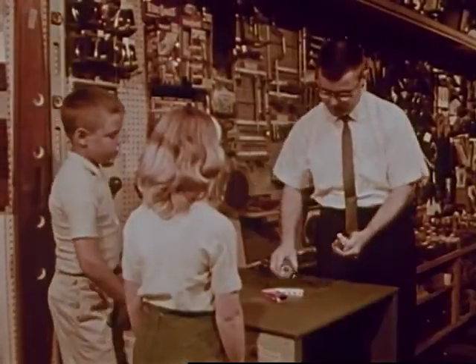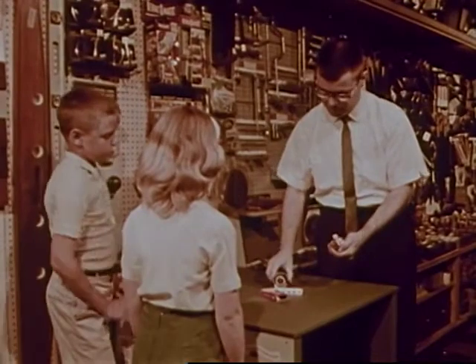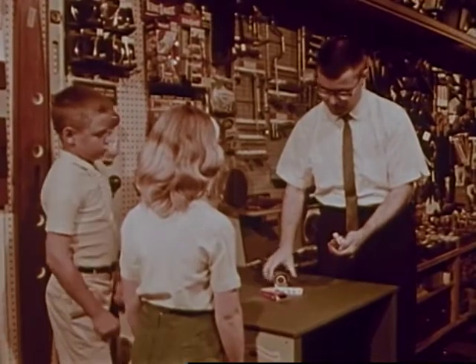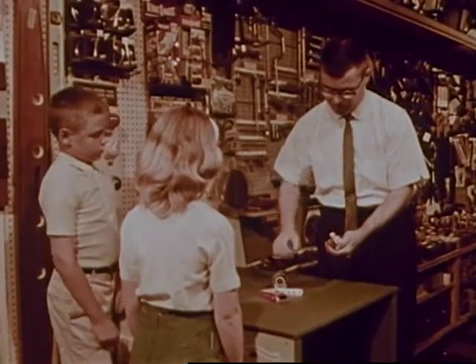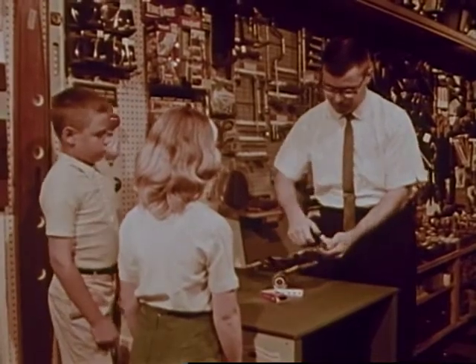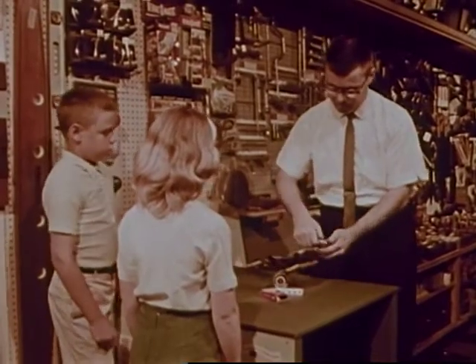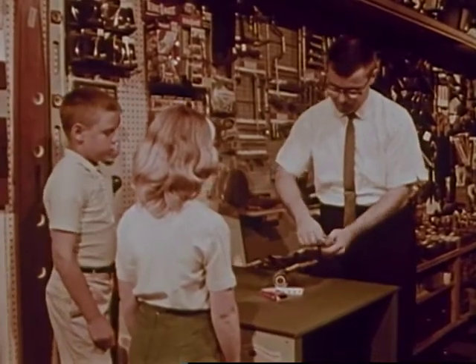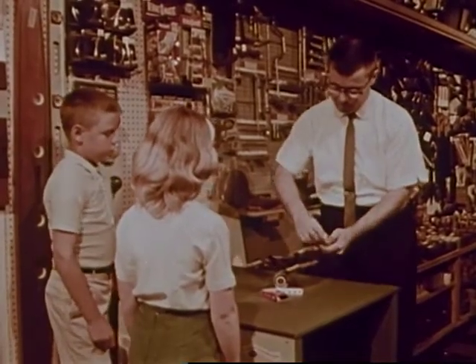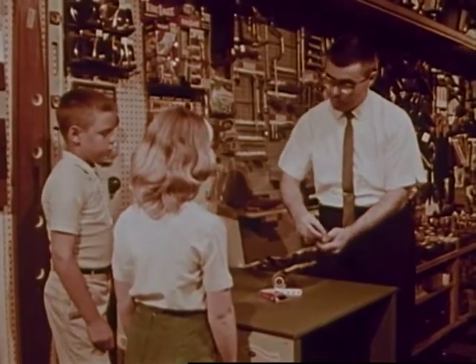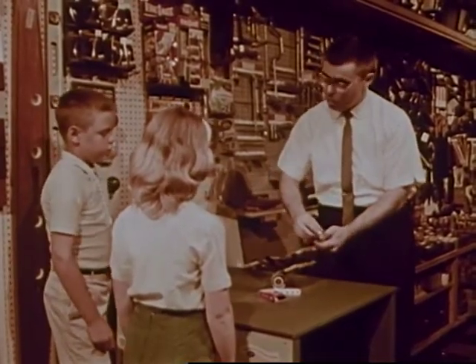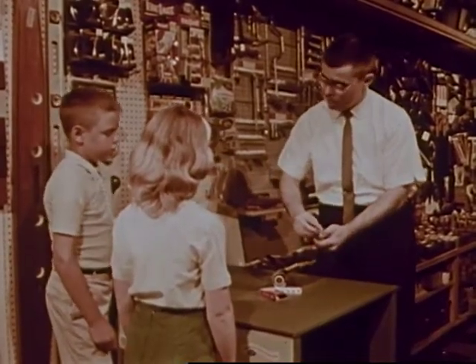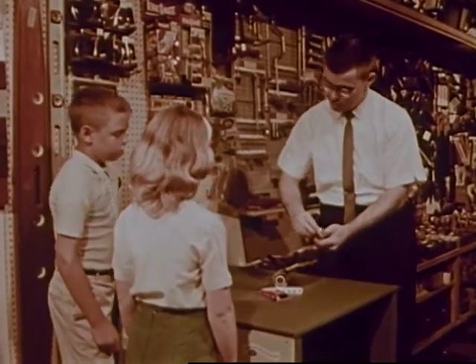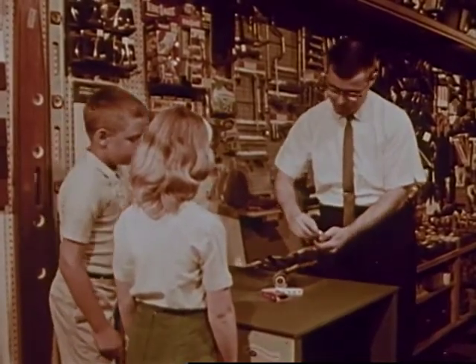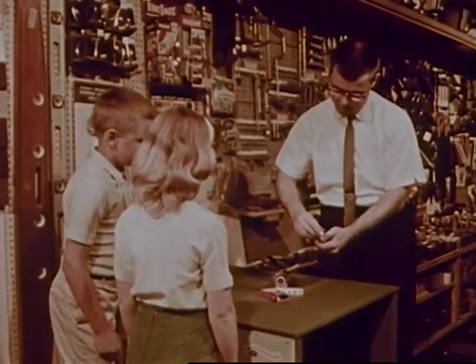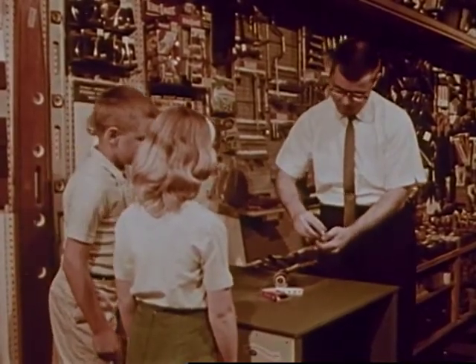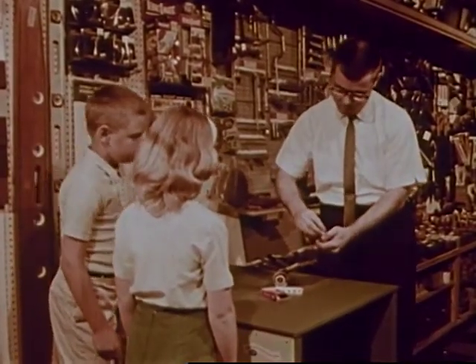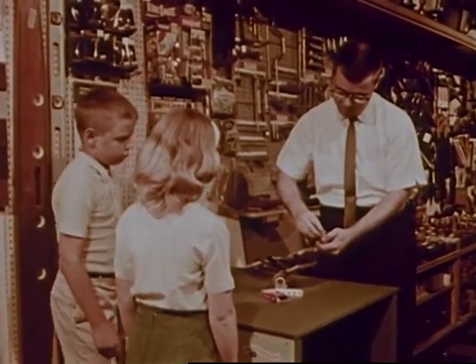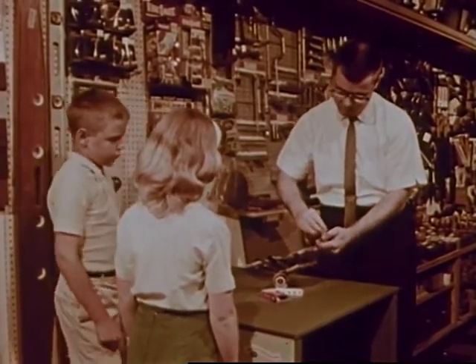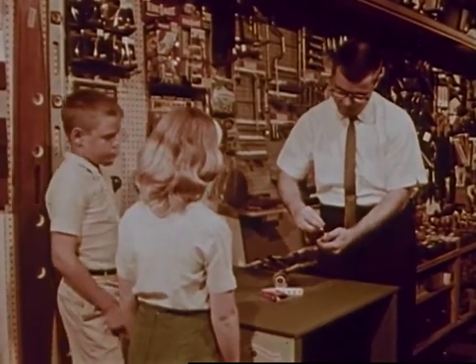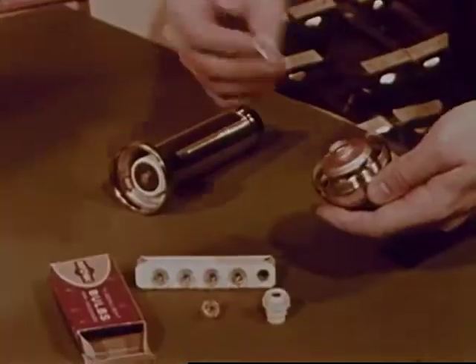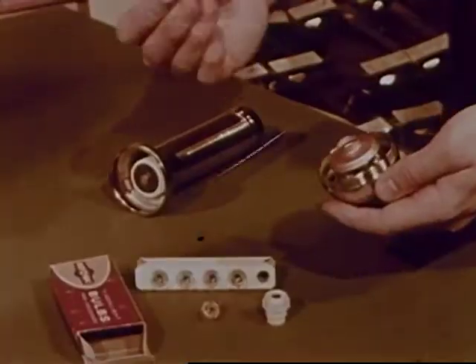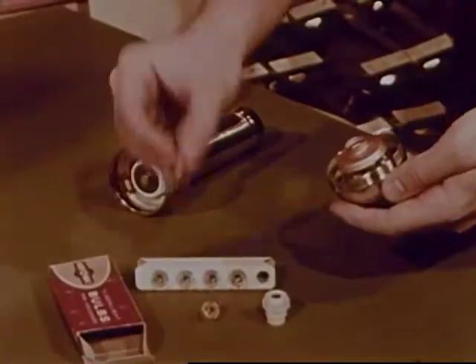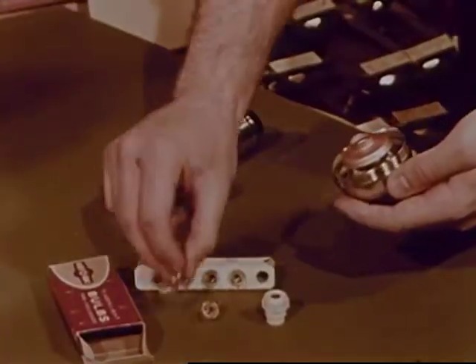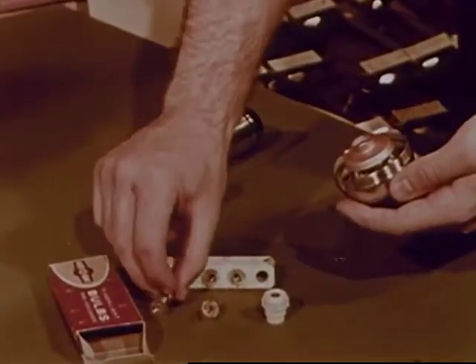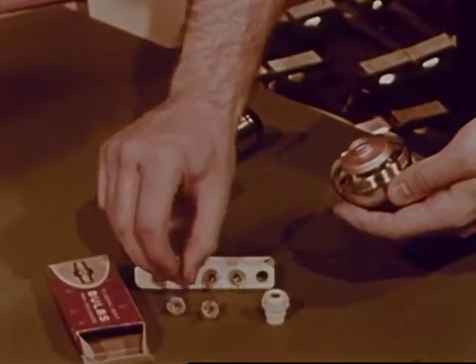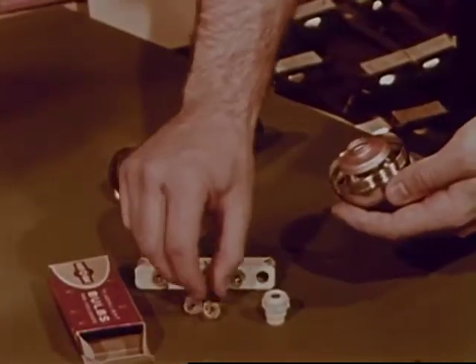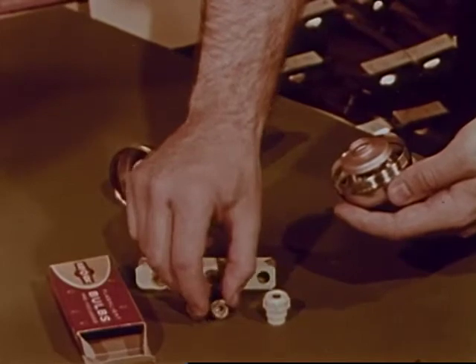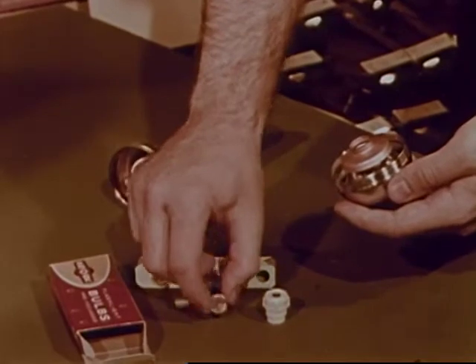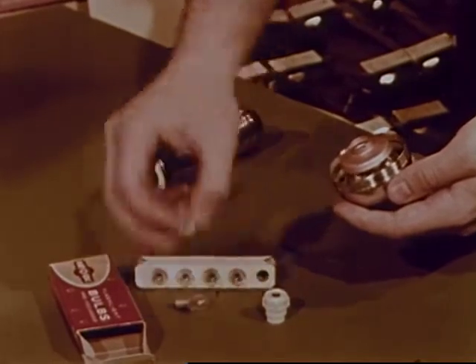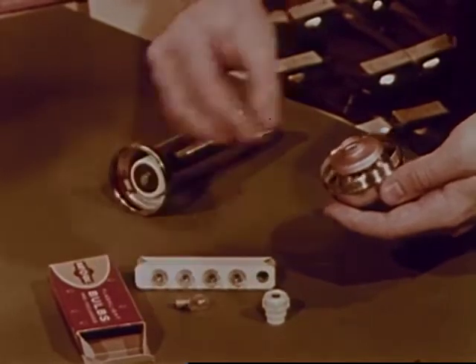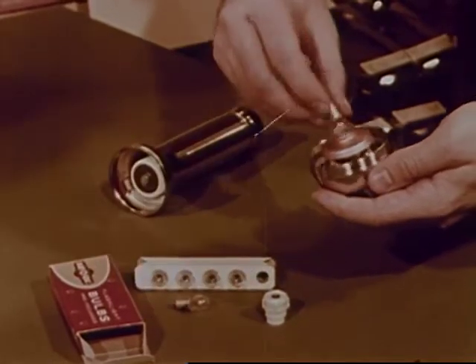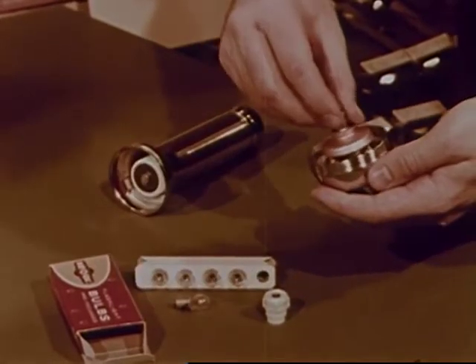Mr. Grant knows that Joan bought new batteries just the other day, so perhaps the bulb needs to be replaced.